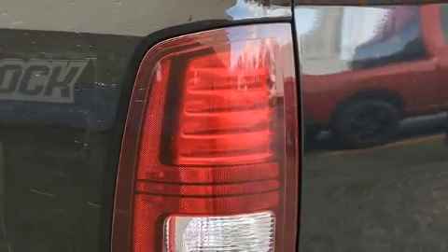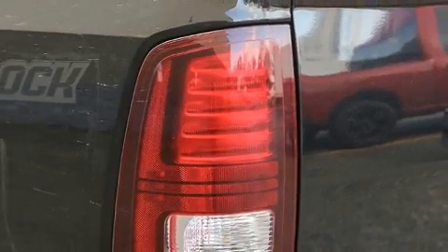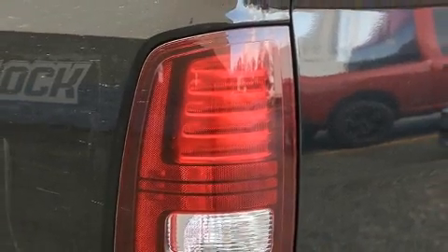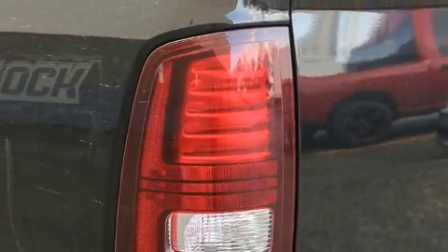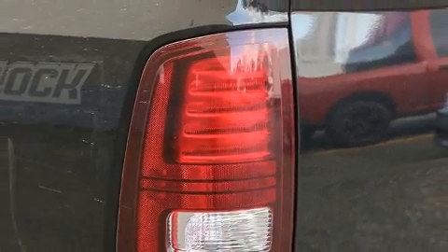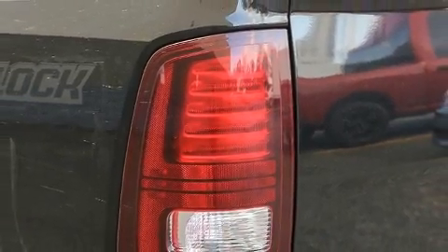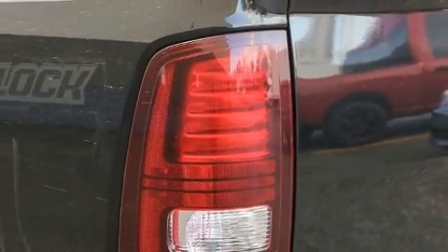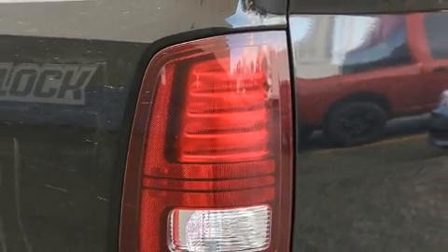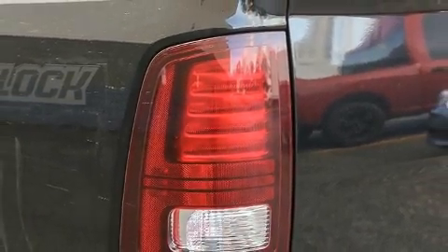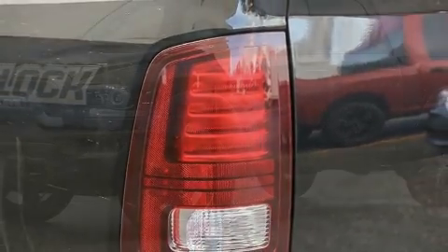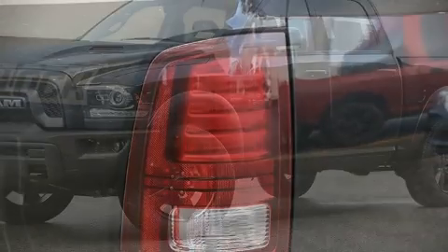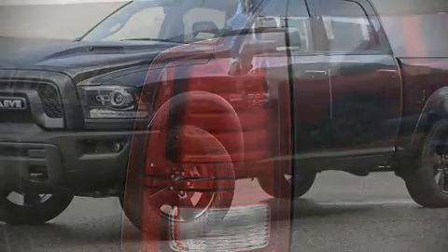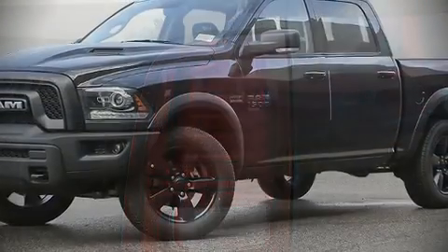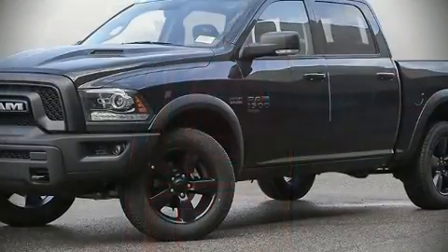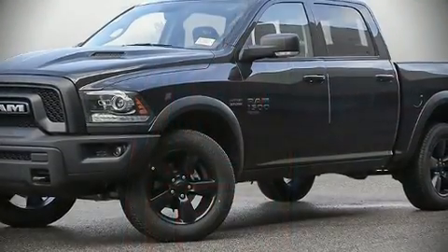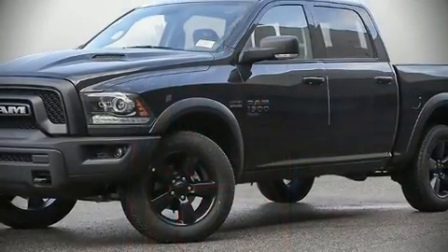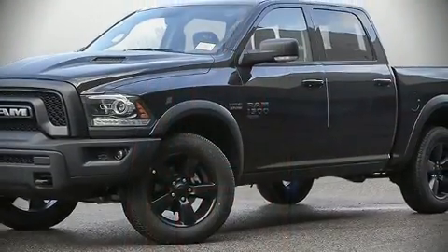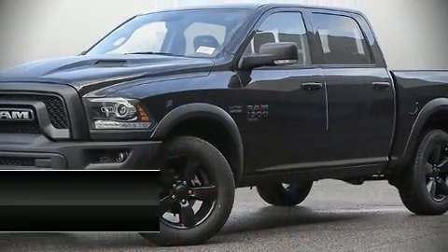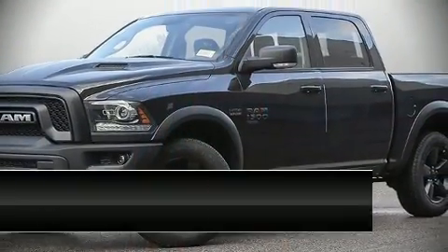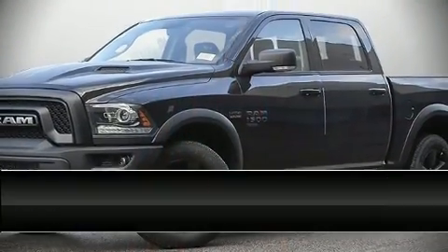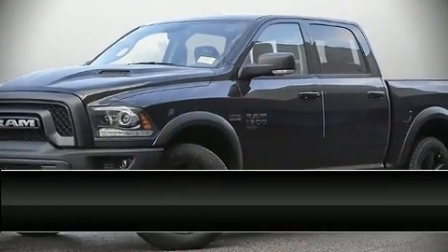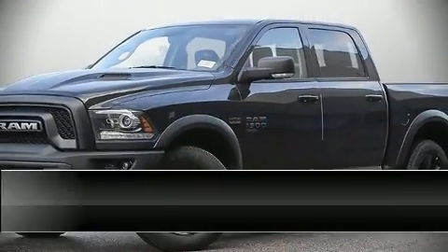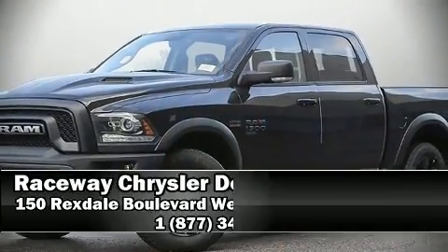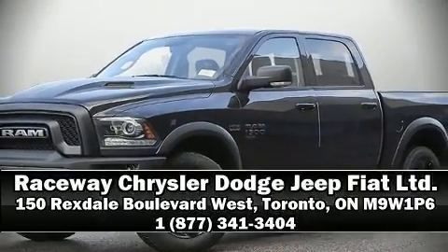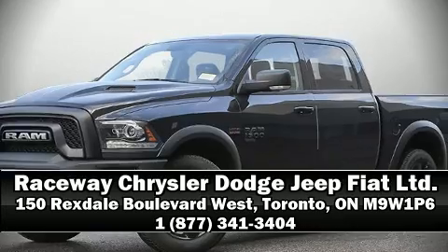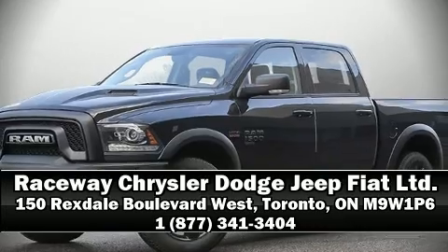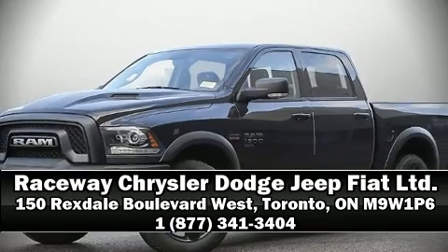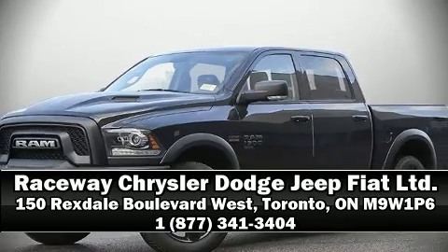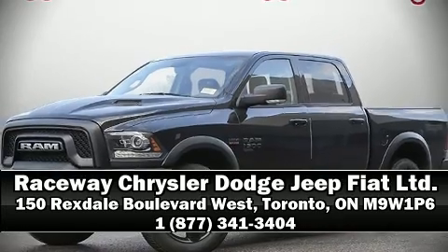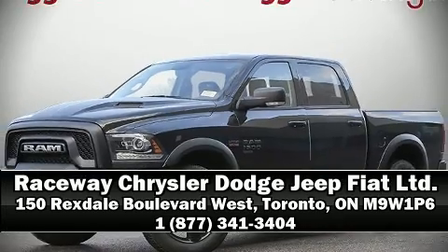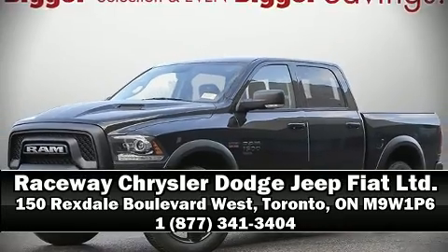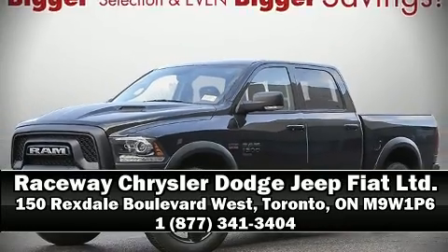you'll maintain precise command of the roadway. Please don't hesitate to give us a call.